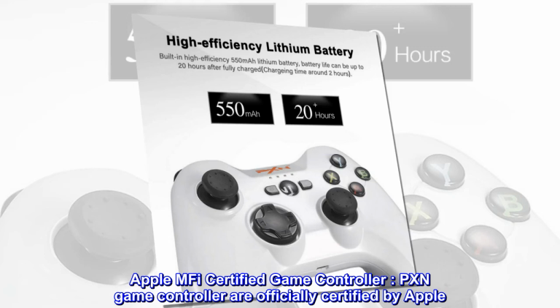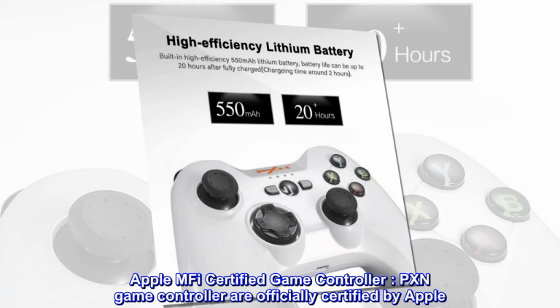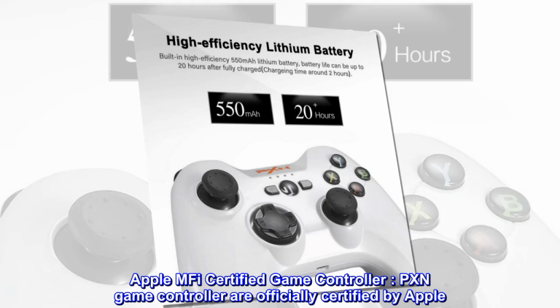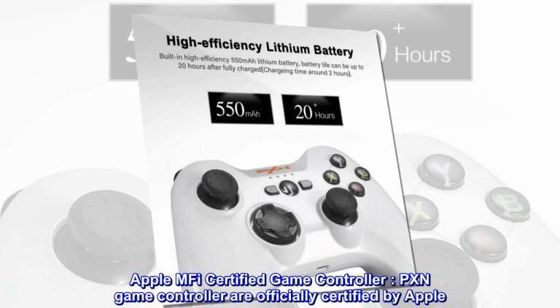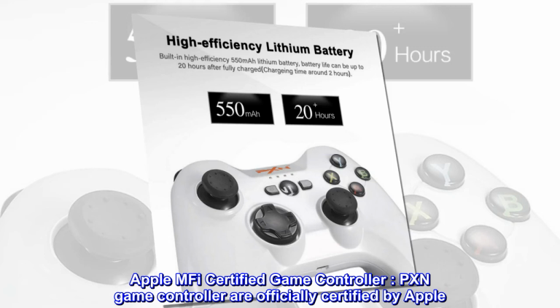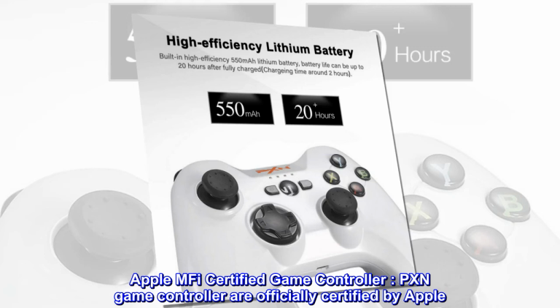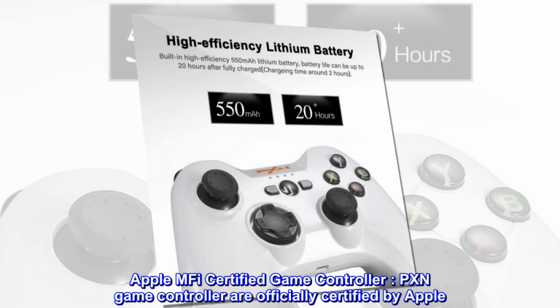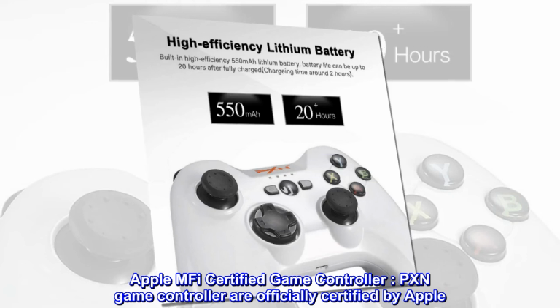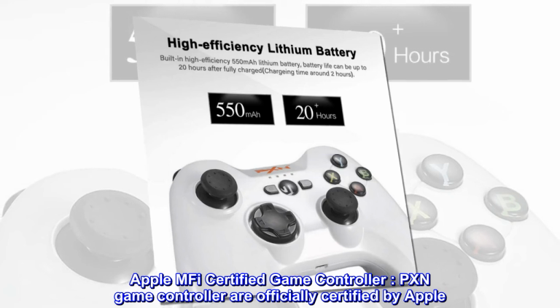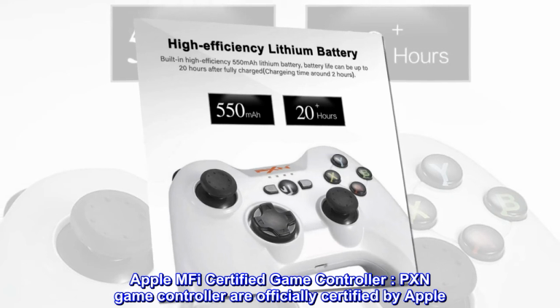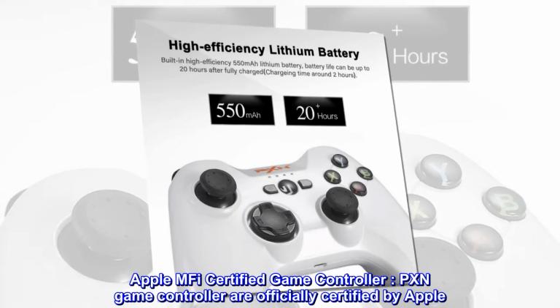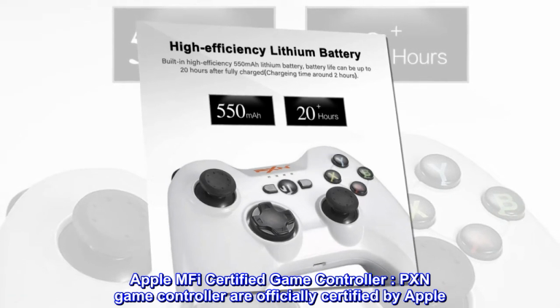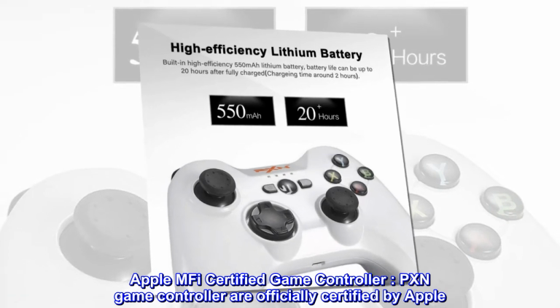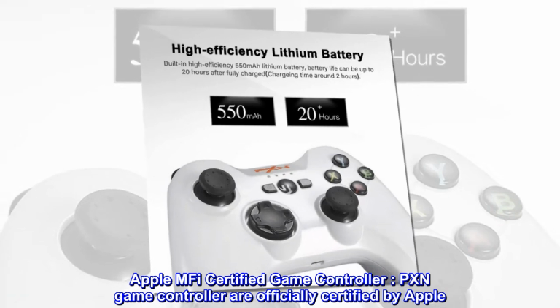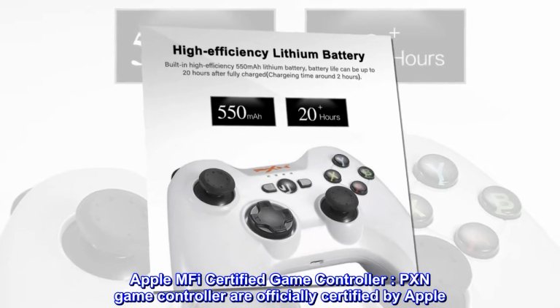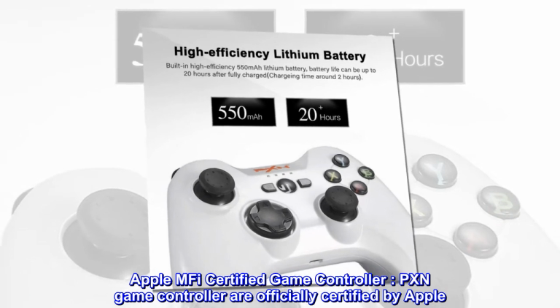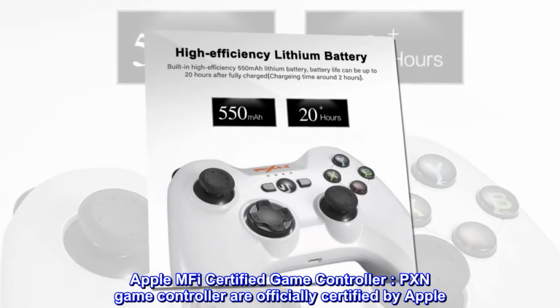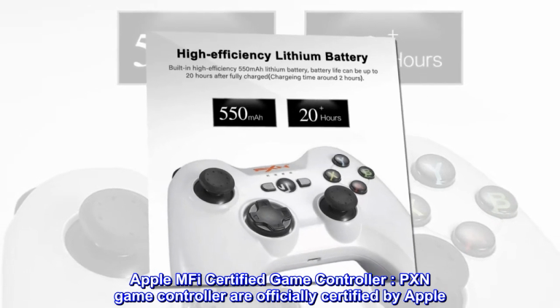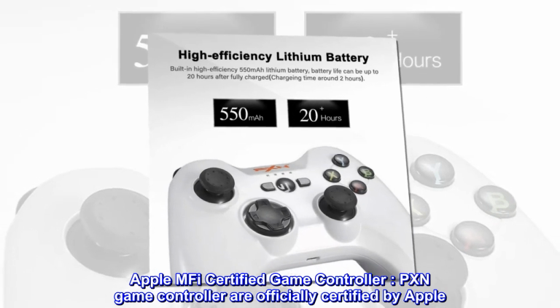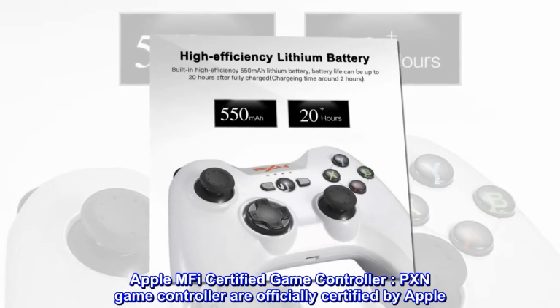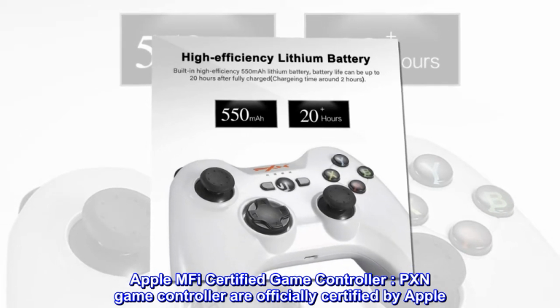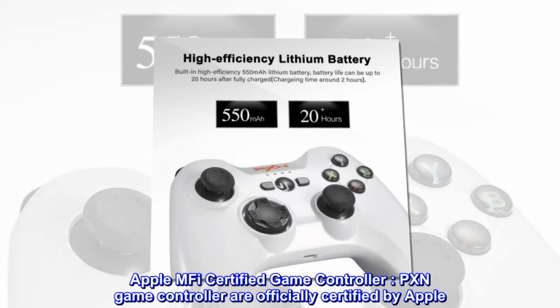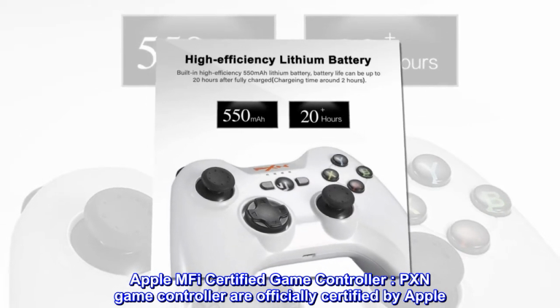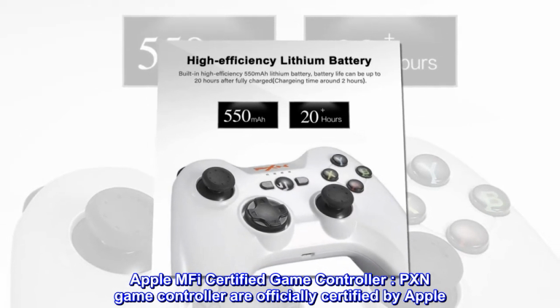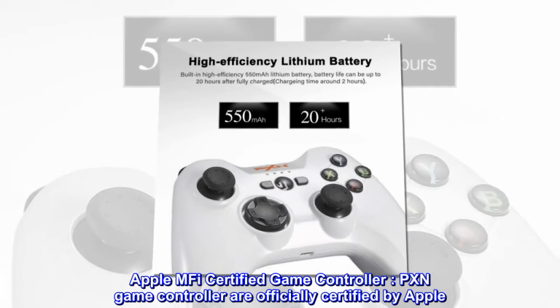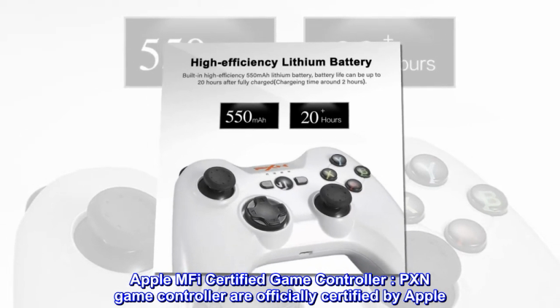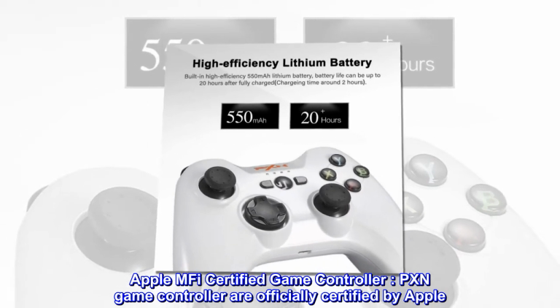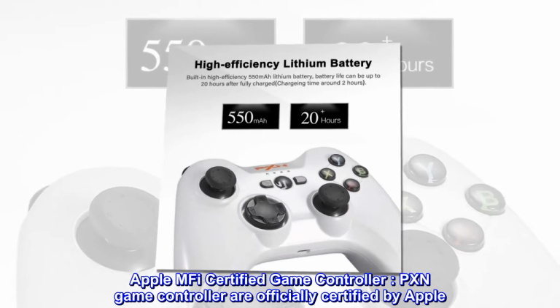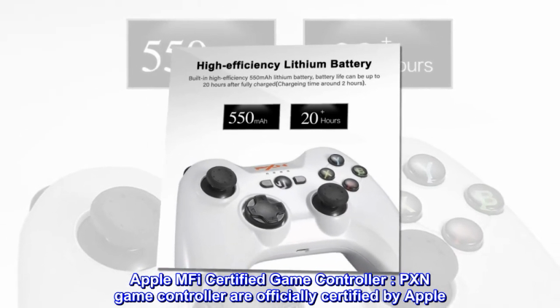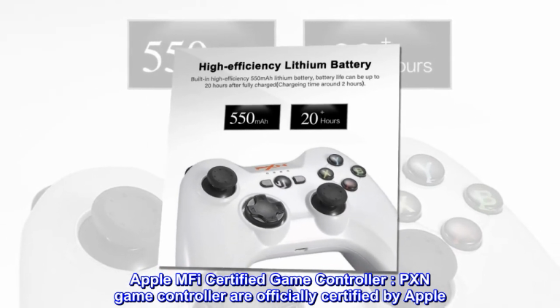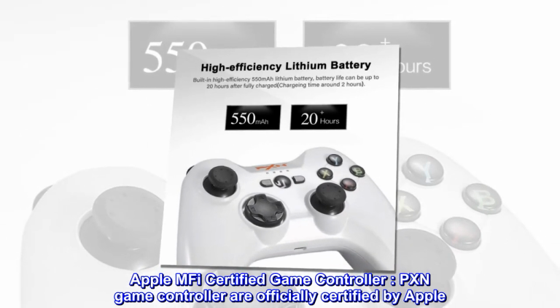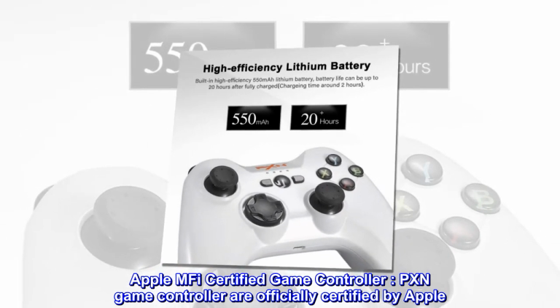Apple MFI Certified Game Controller. PXN Game Controller are officially certified by Apple.